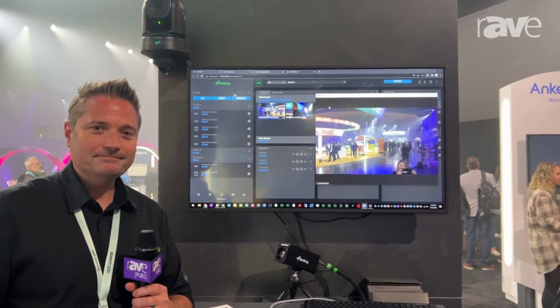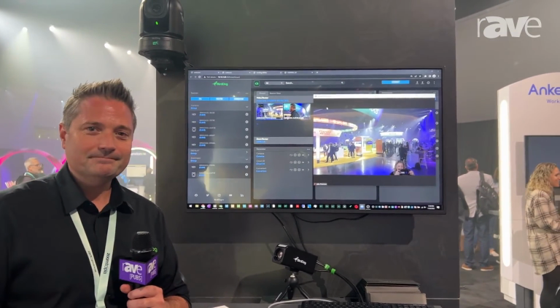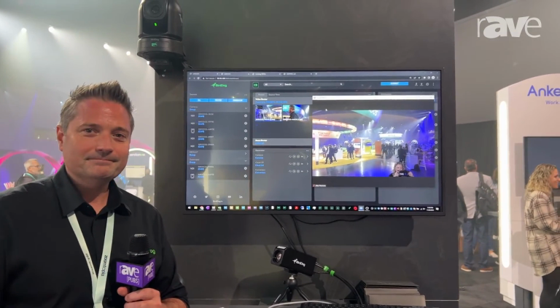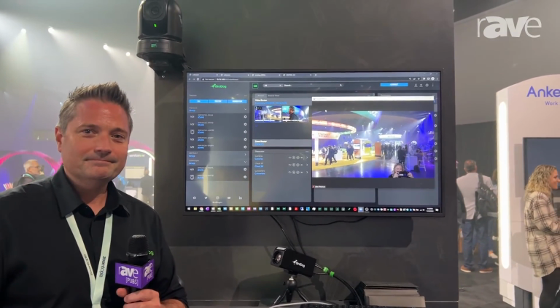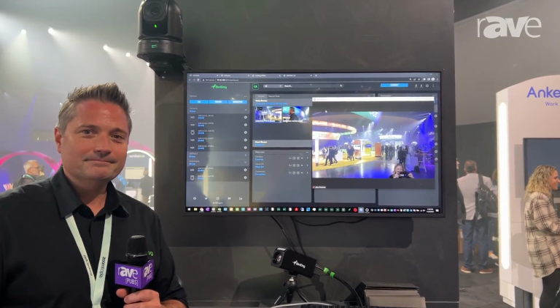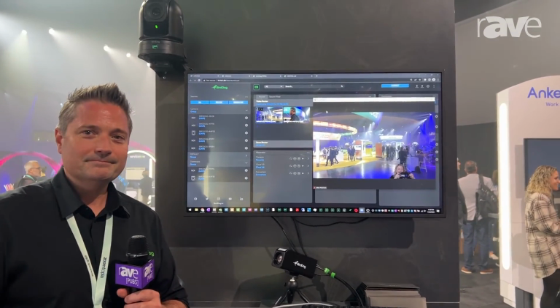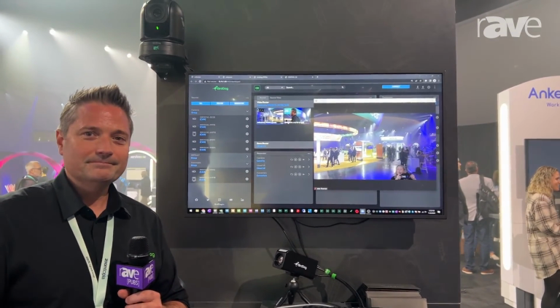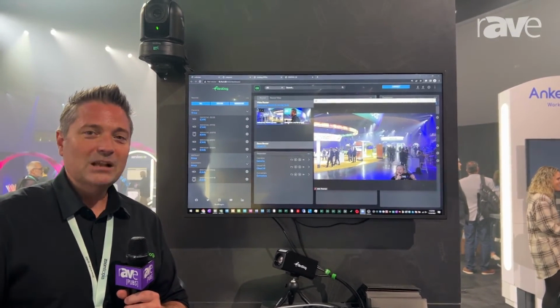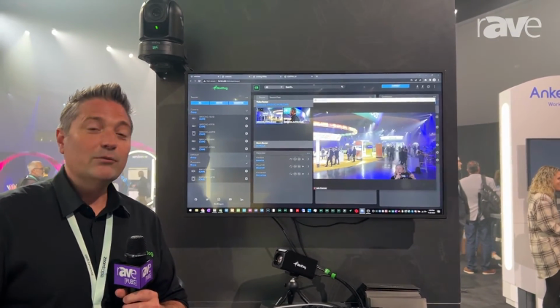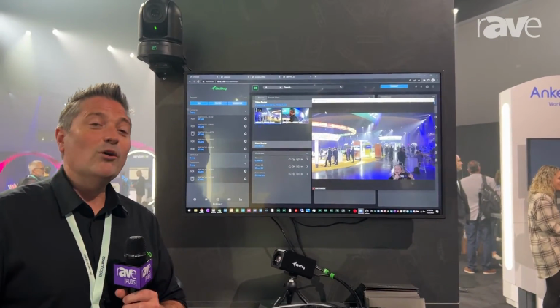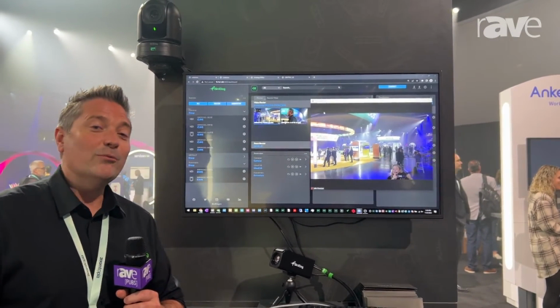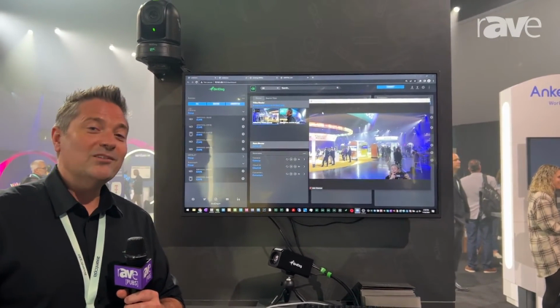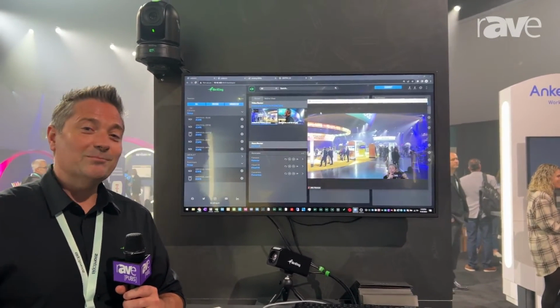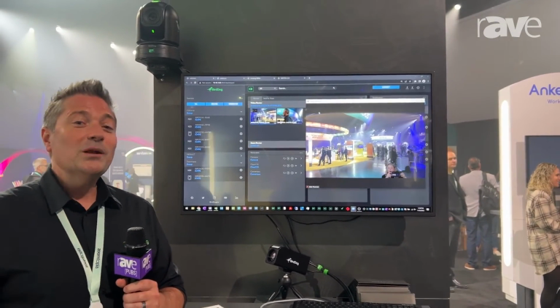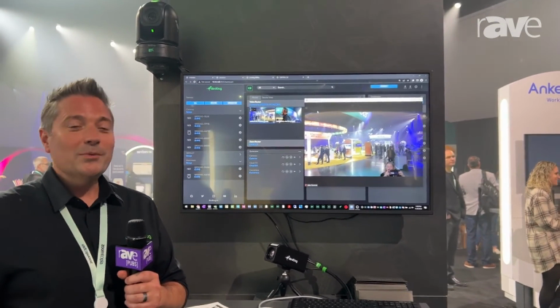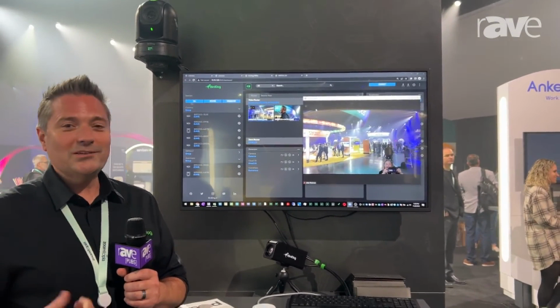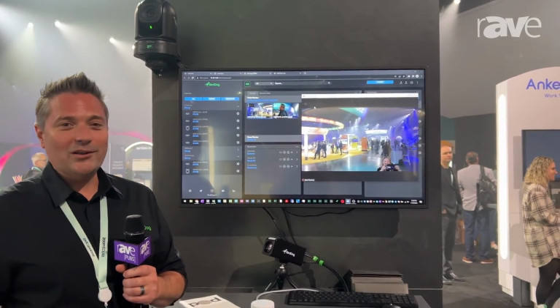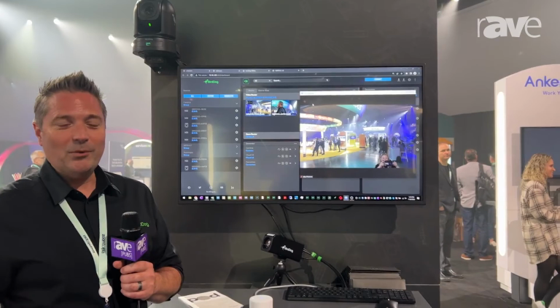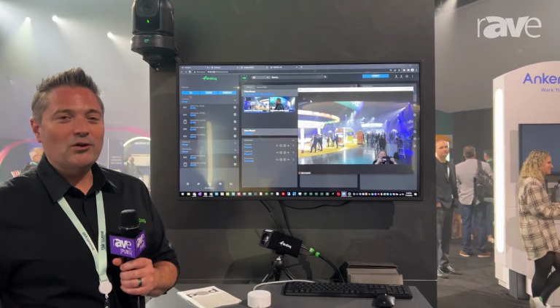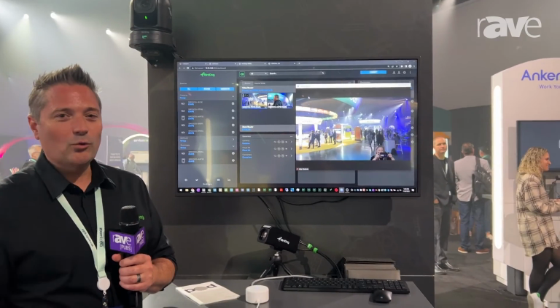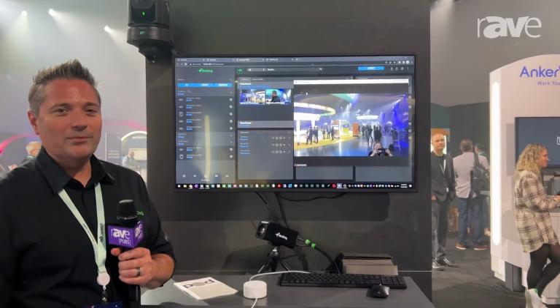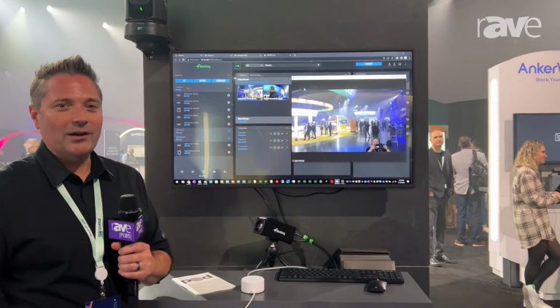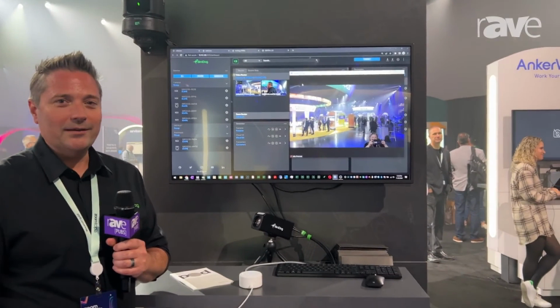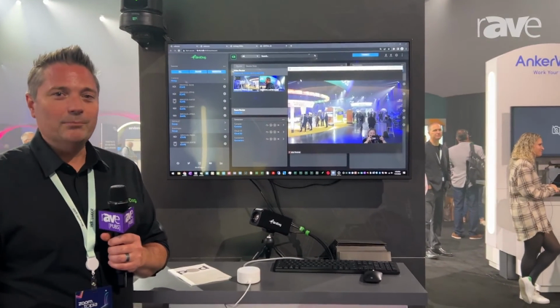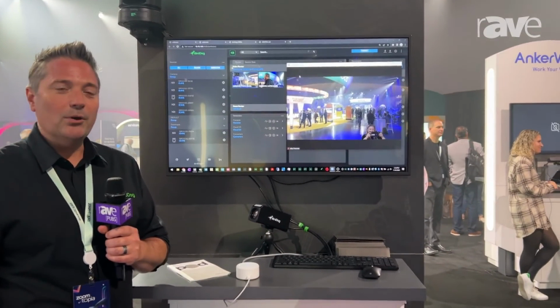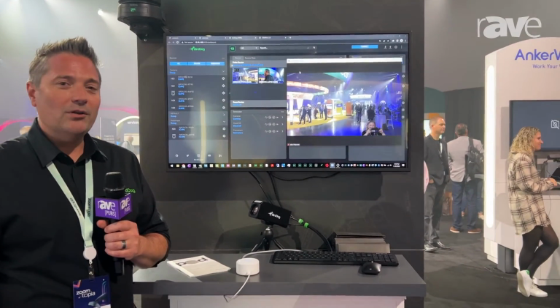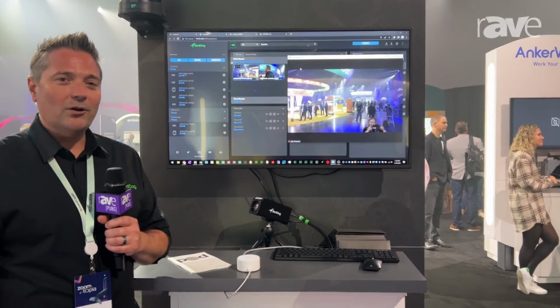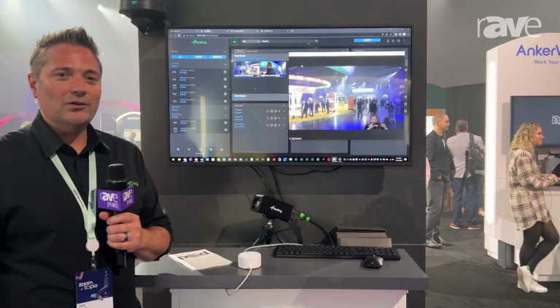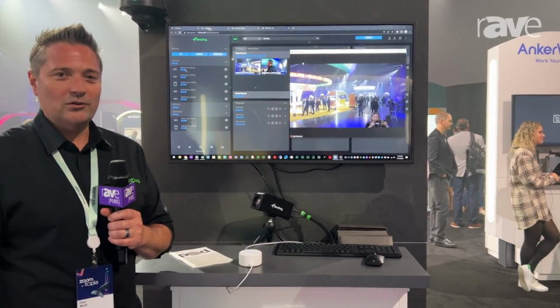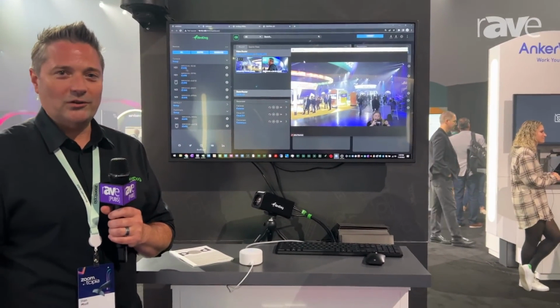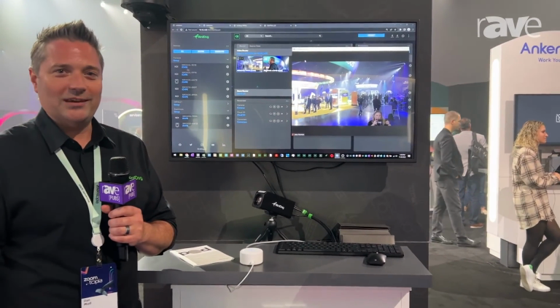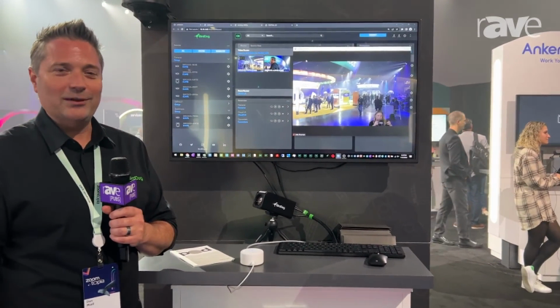For more information, please visit us at BirdDog.tv.